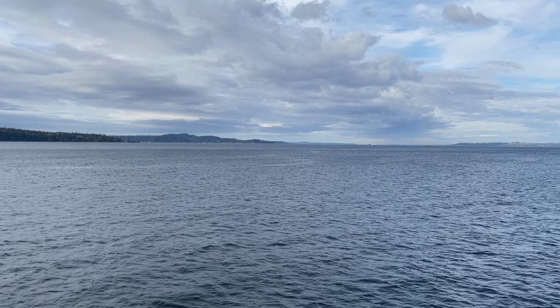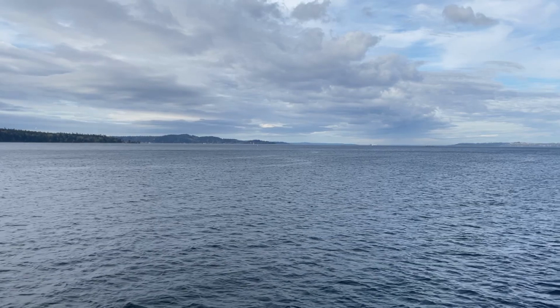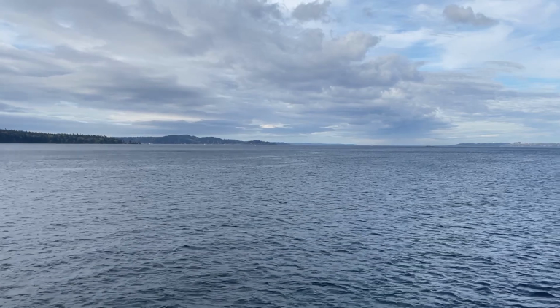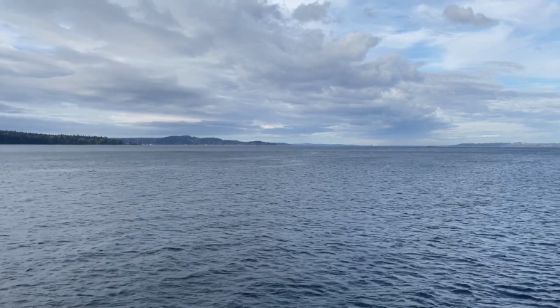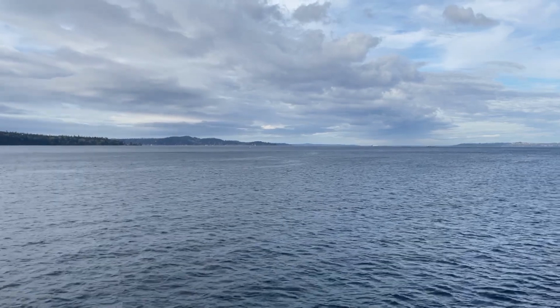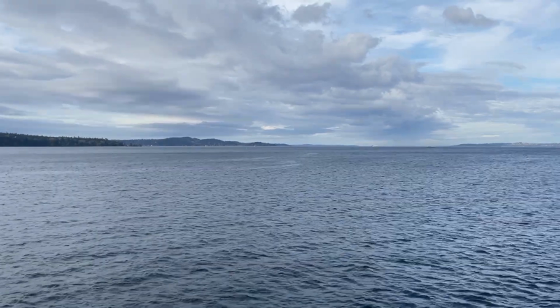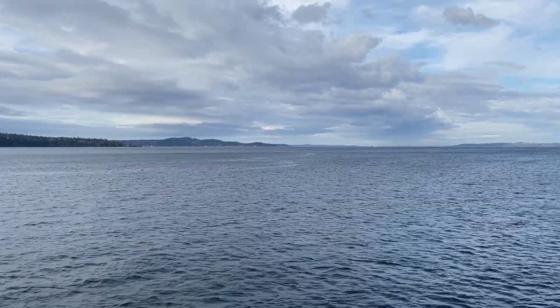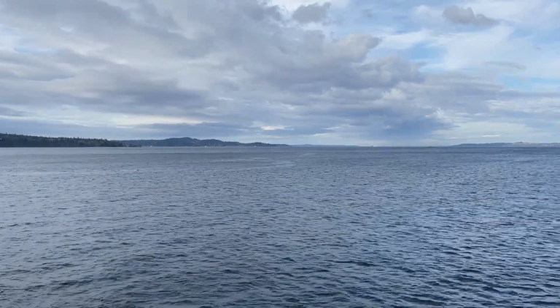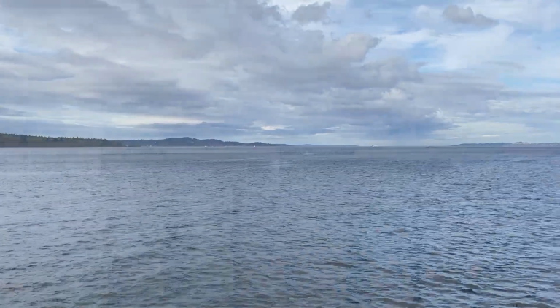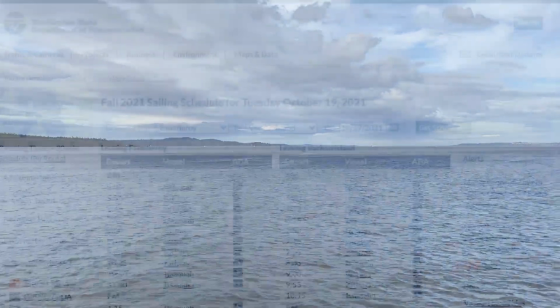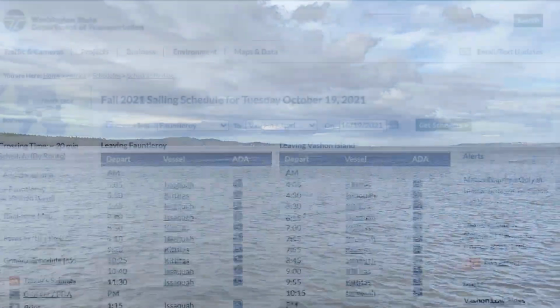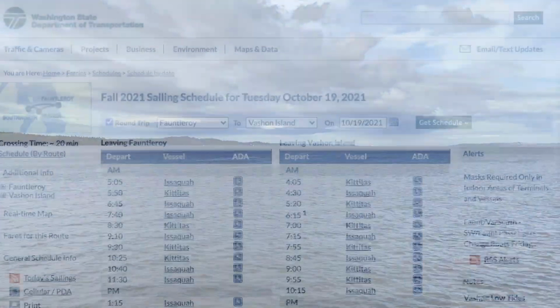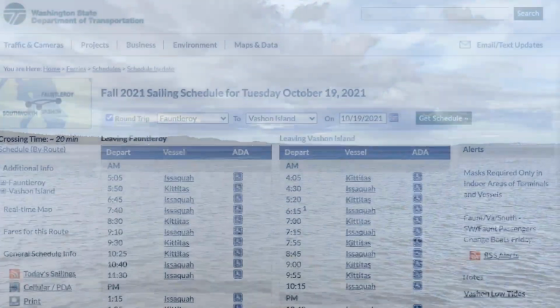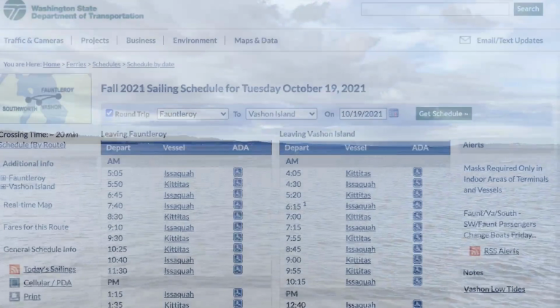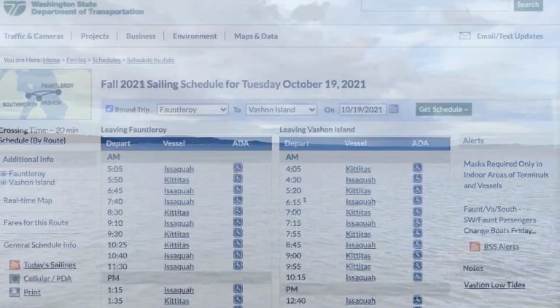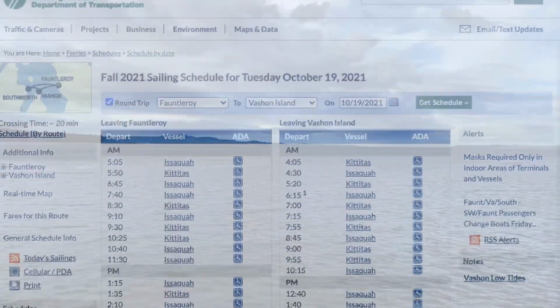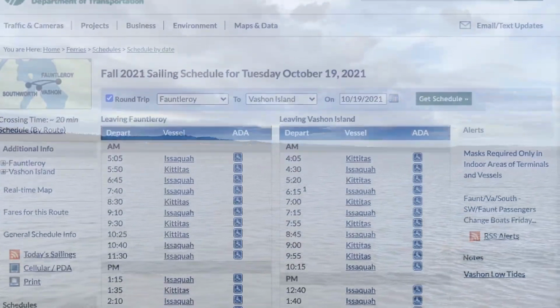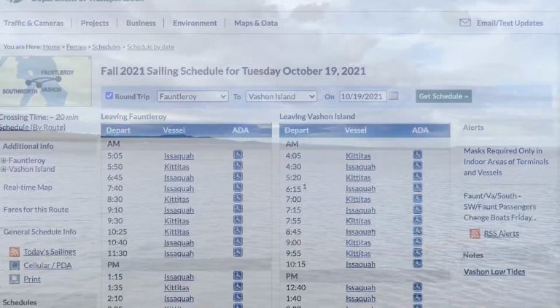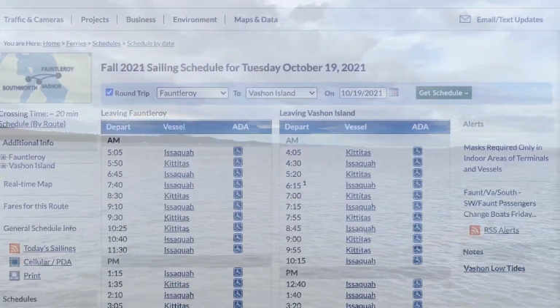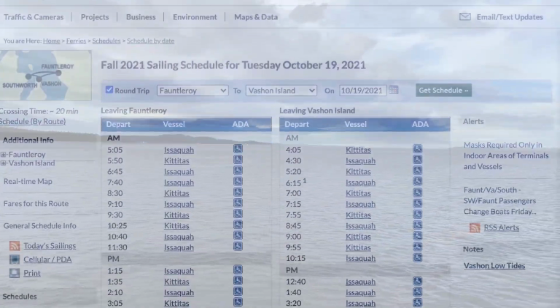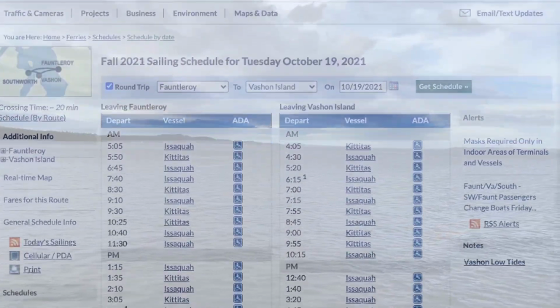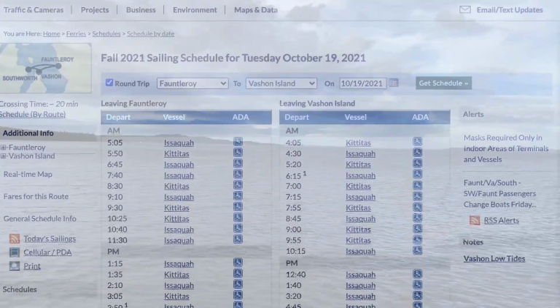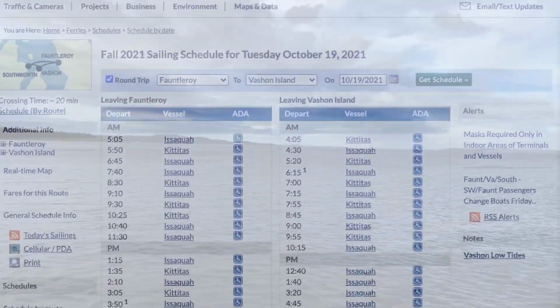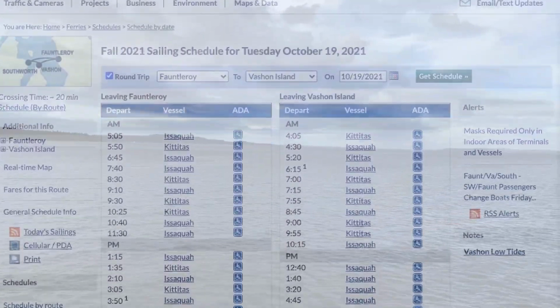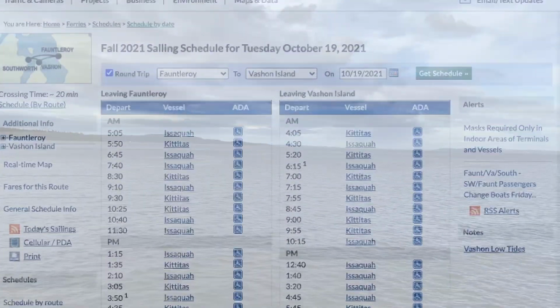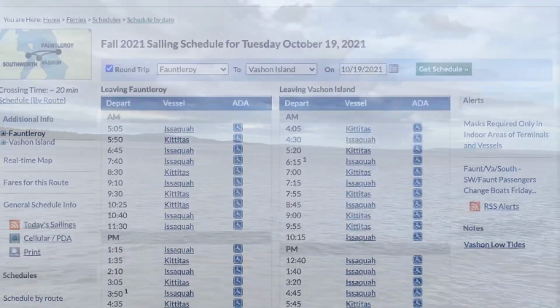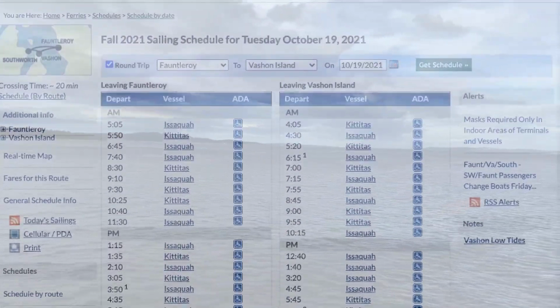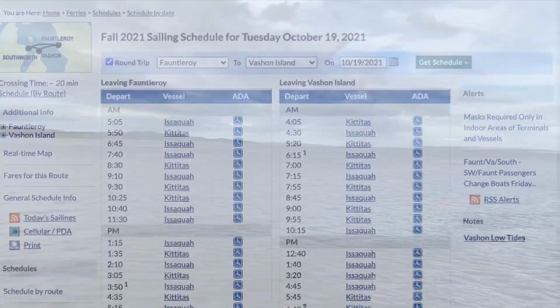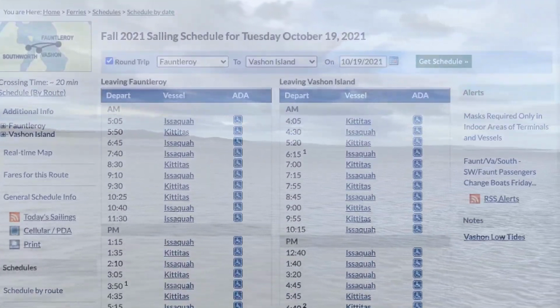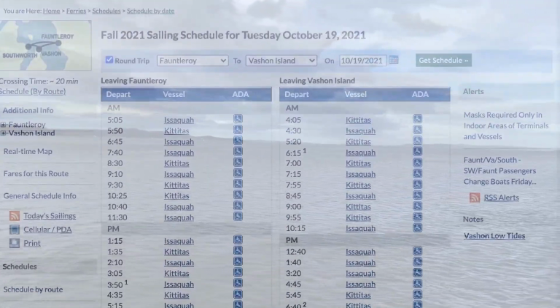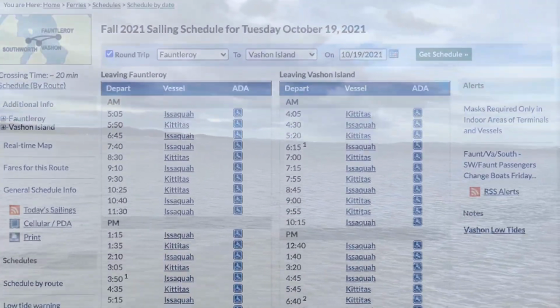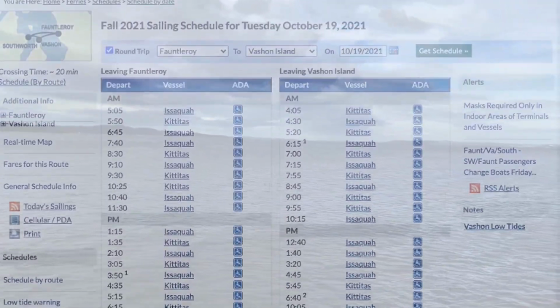Before your trip, take a moment to research the sailing times of the ferries. Note any weekend or holiday changes.